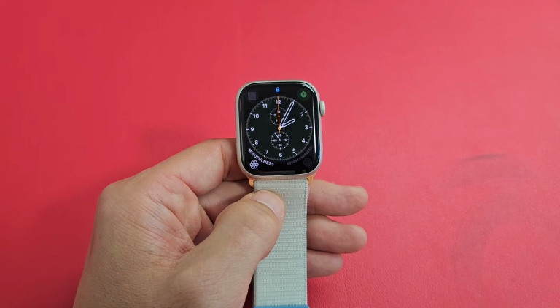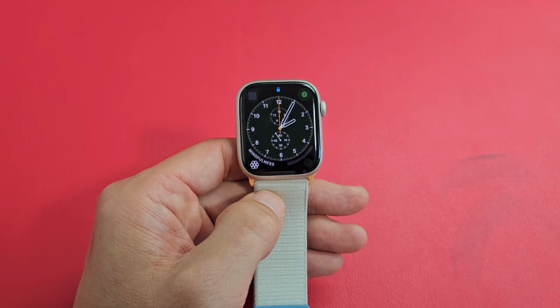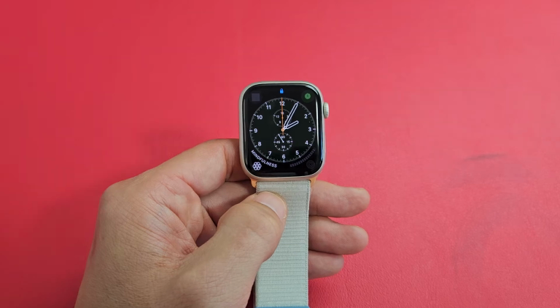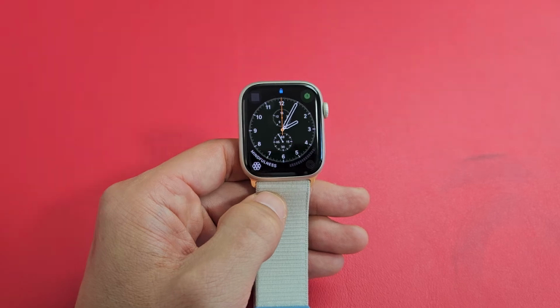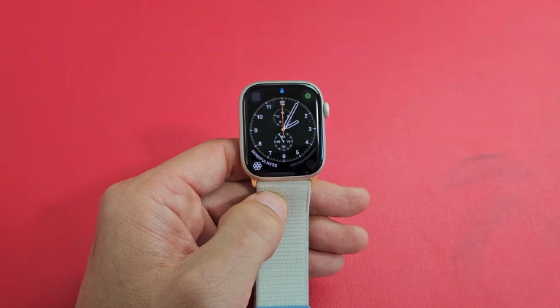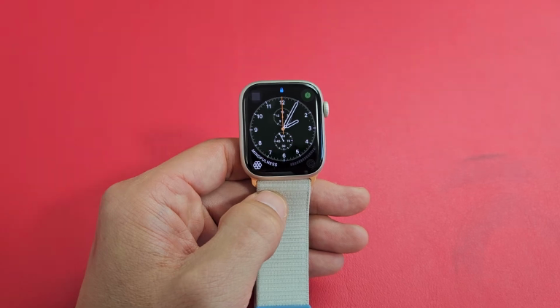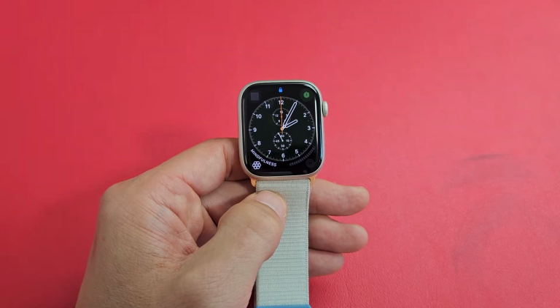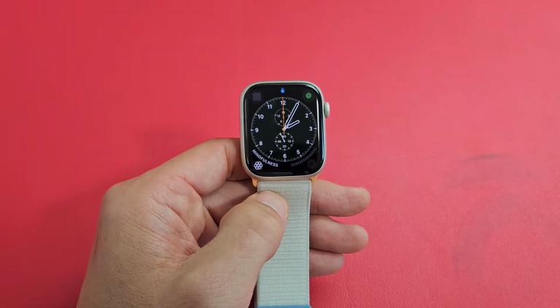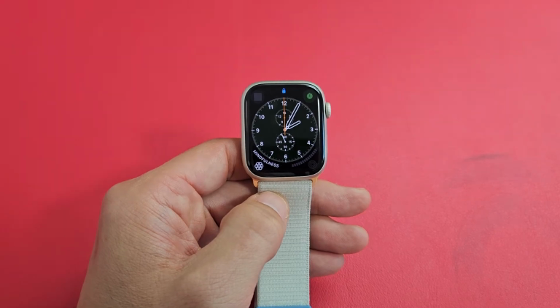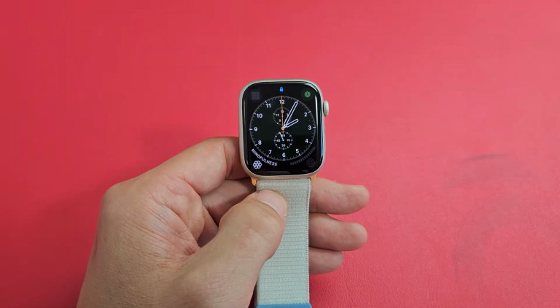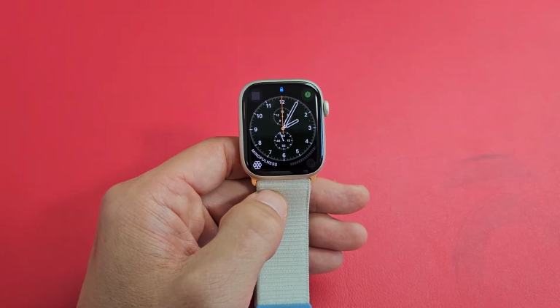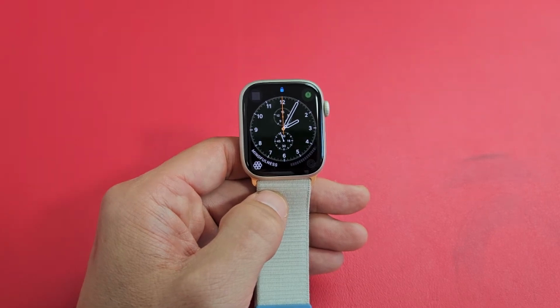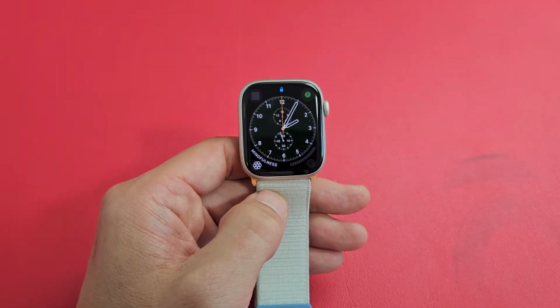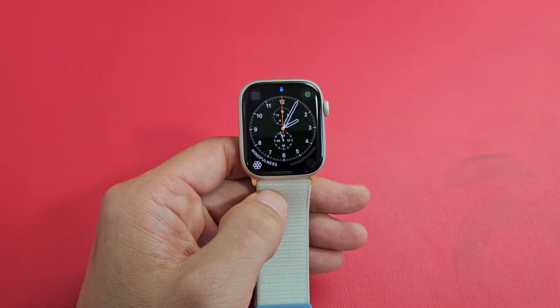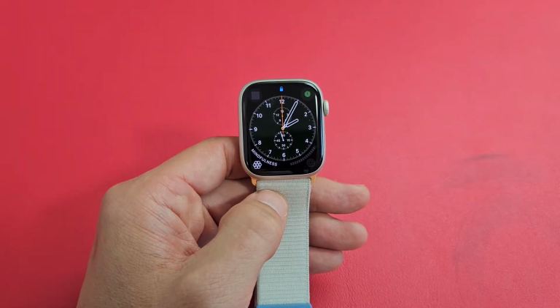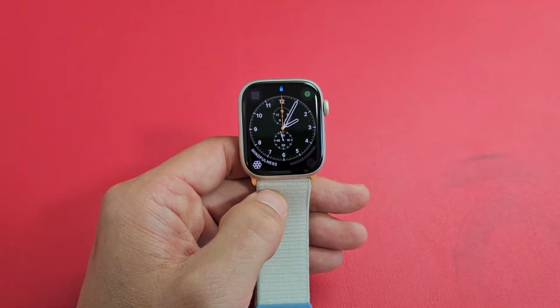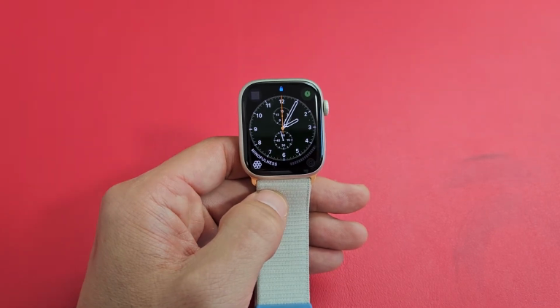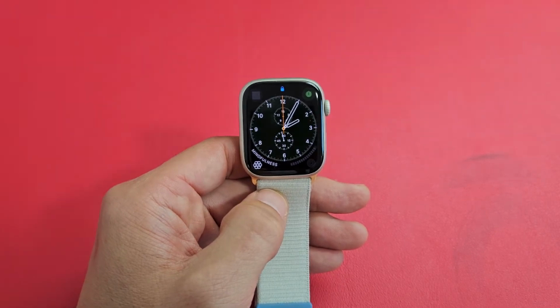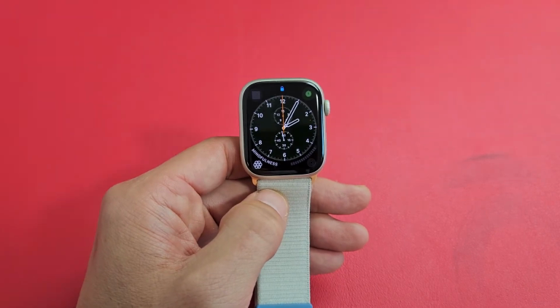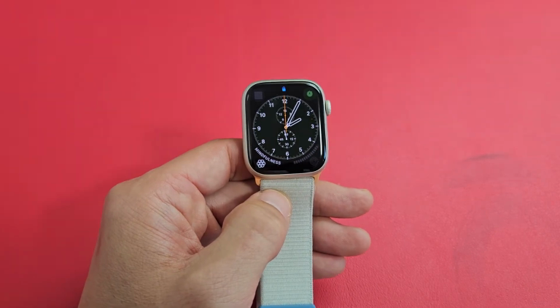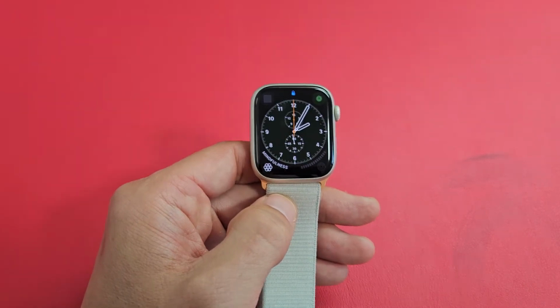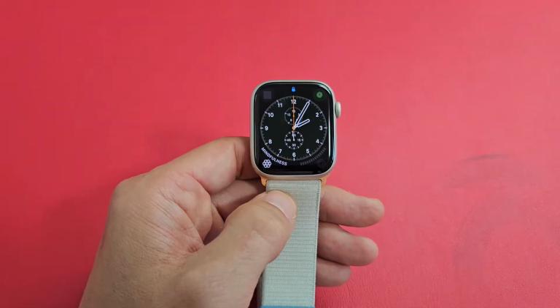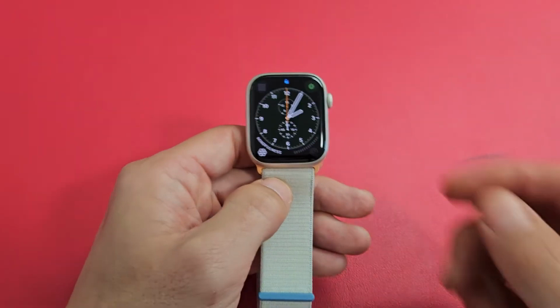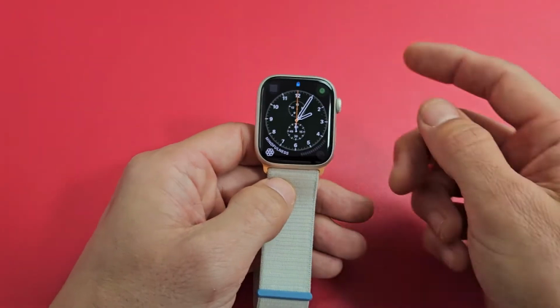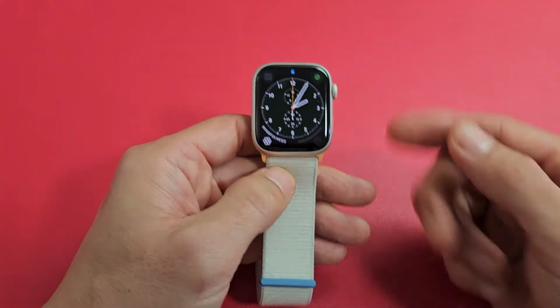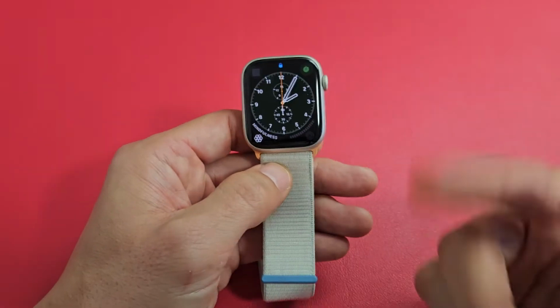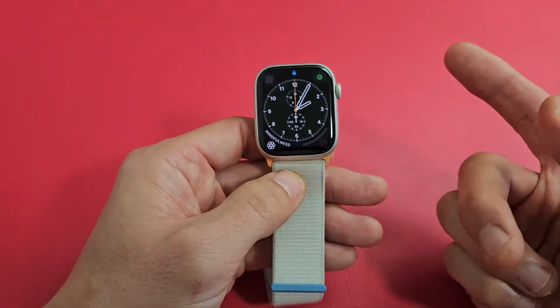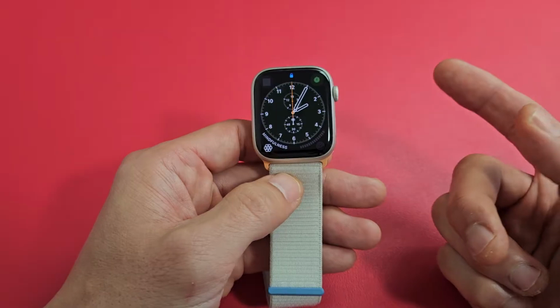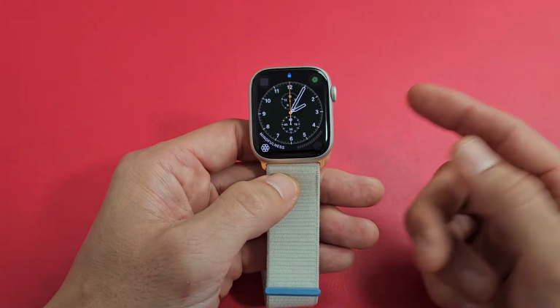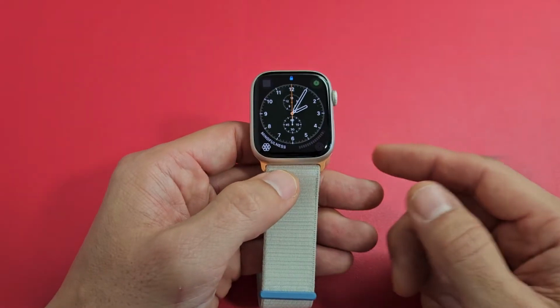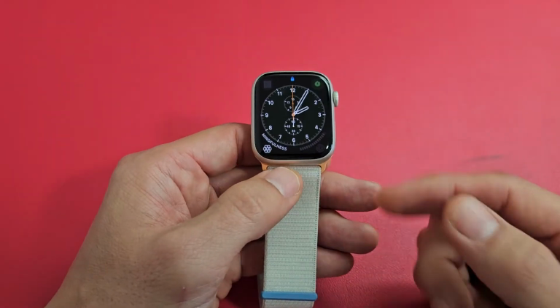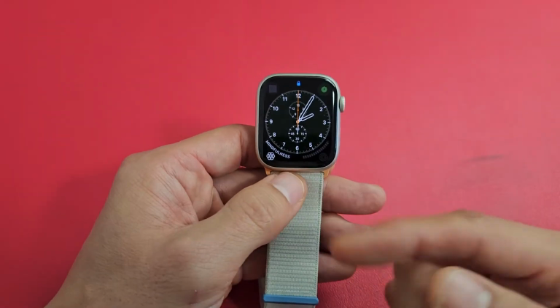The Apple Watch Series 9. I'm going to show you how to force a restart. You typically want to force a restart when something goes wrong.